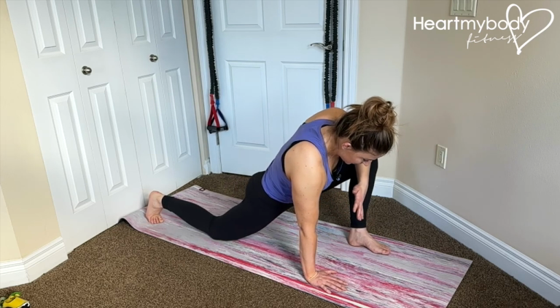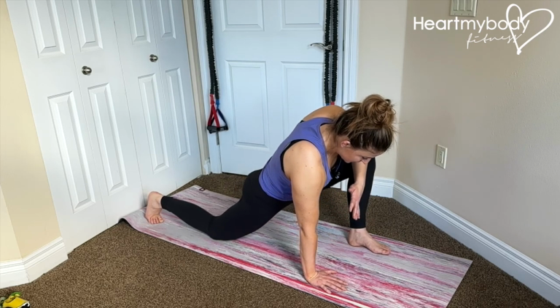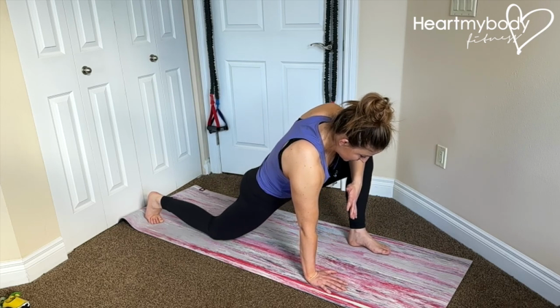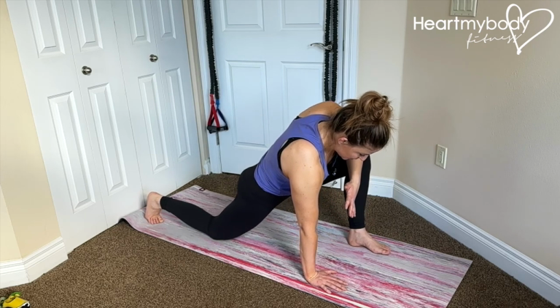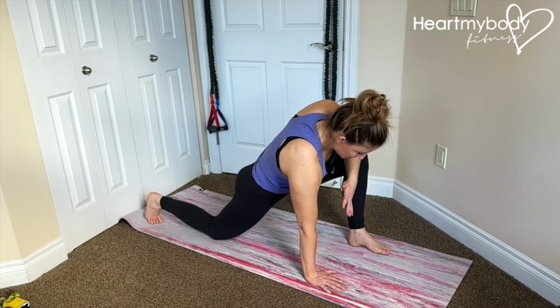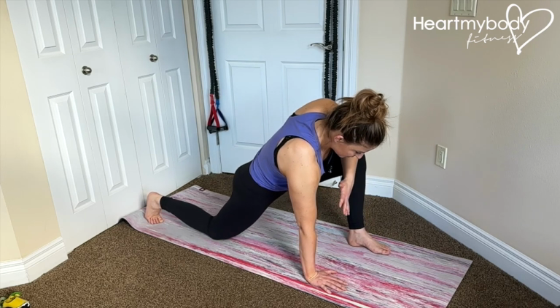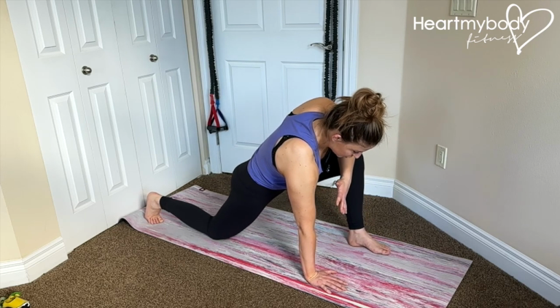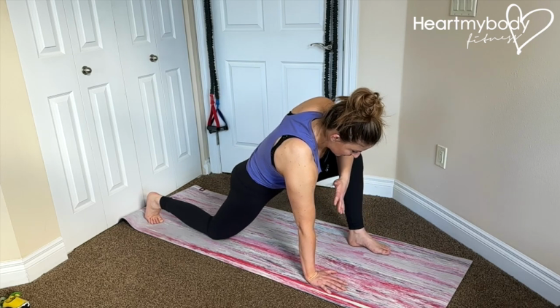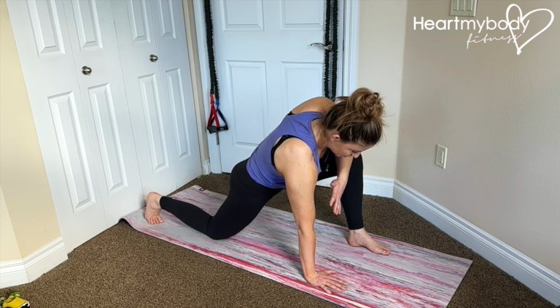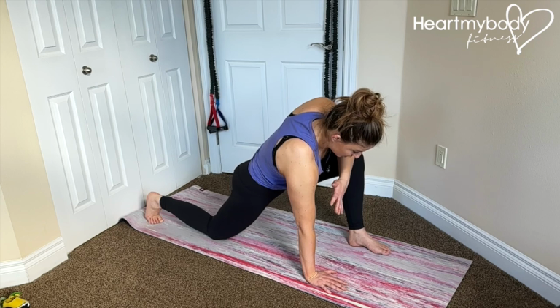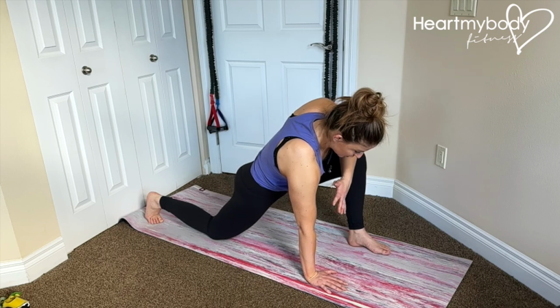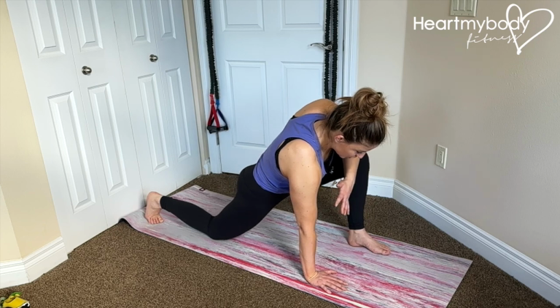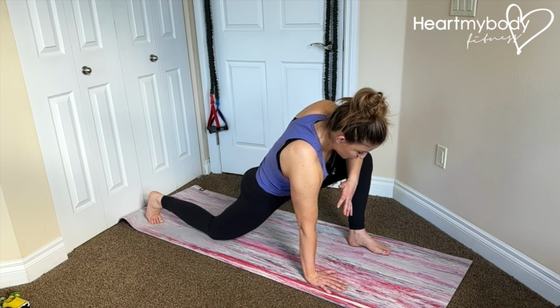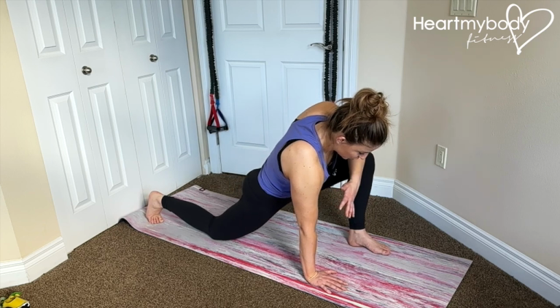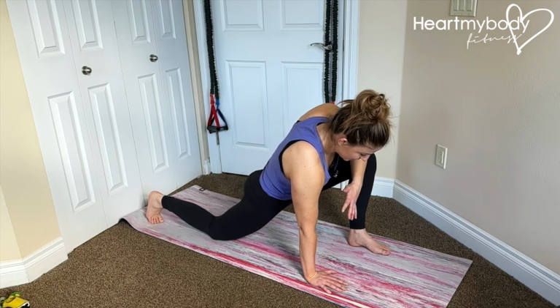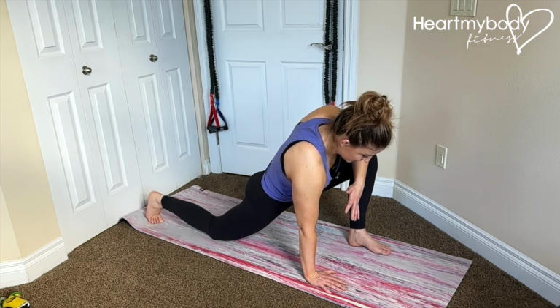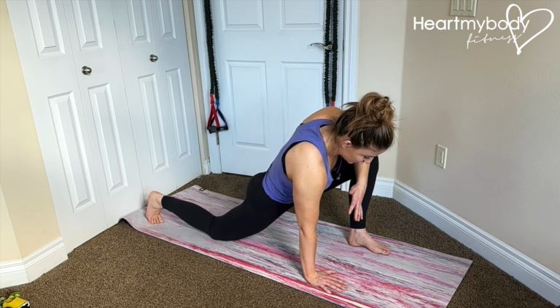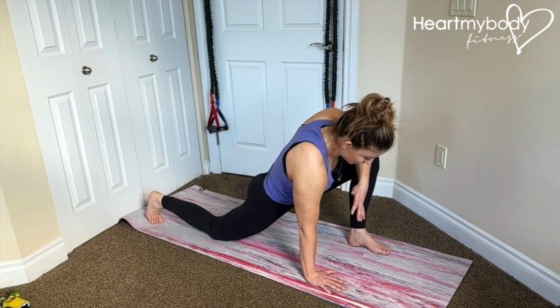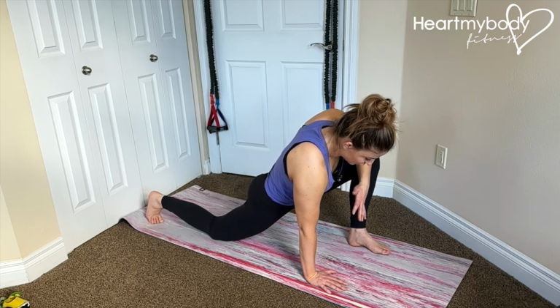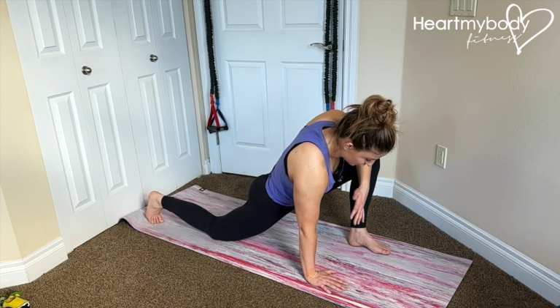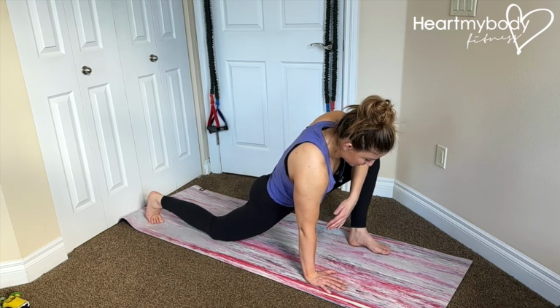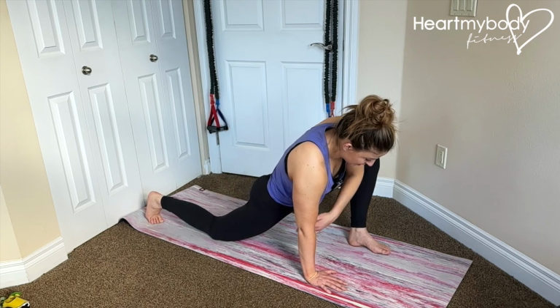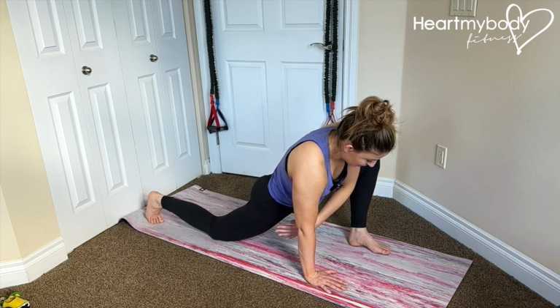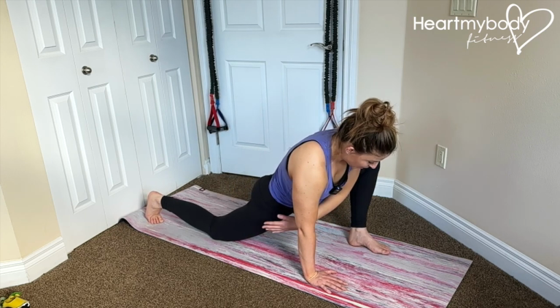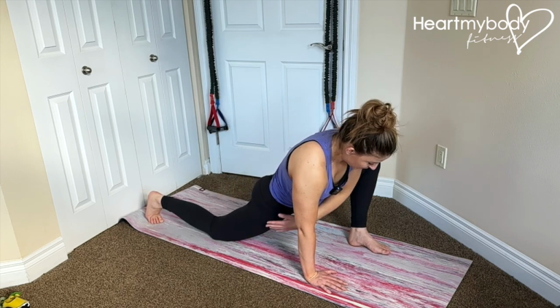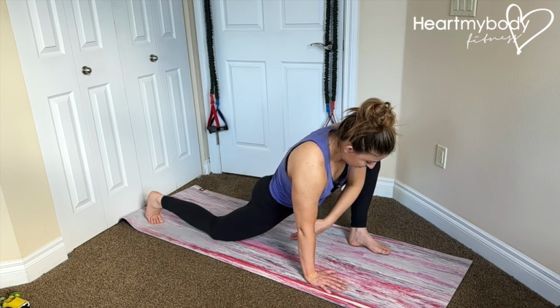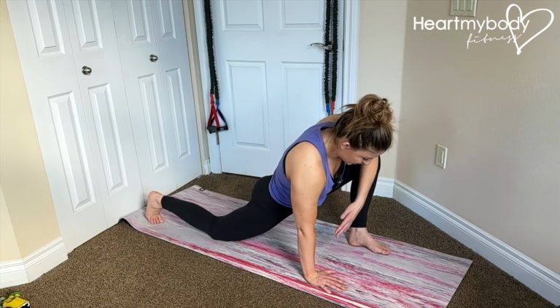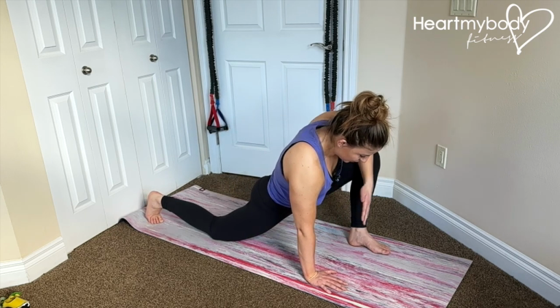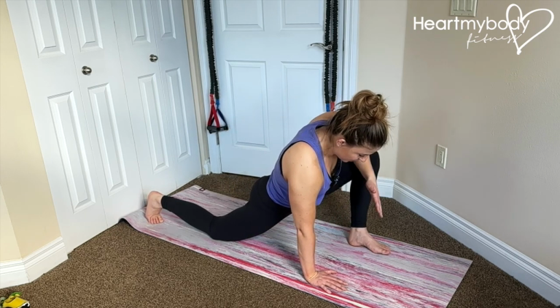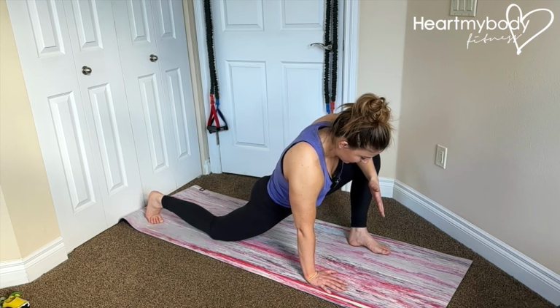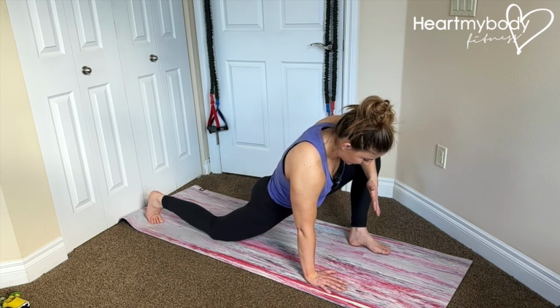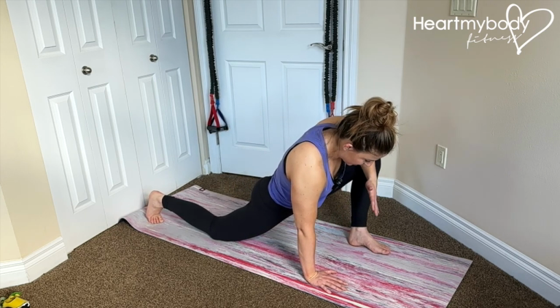To deepen this stretch, squeeze your glutes on the side of your back leg.